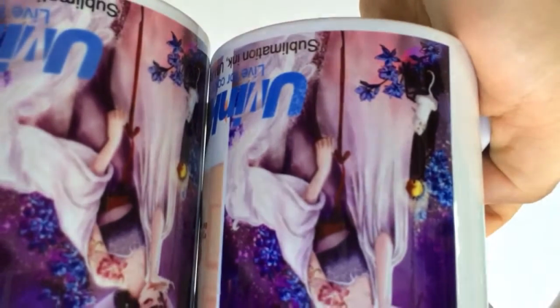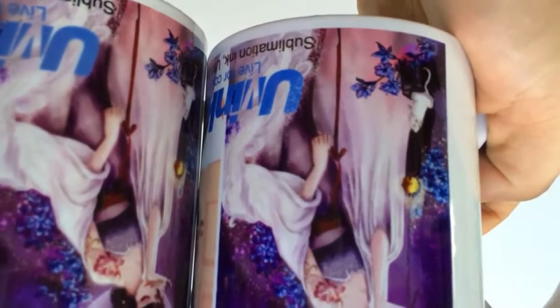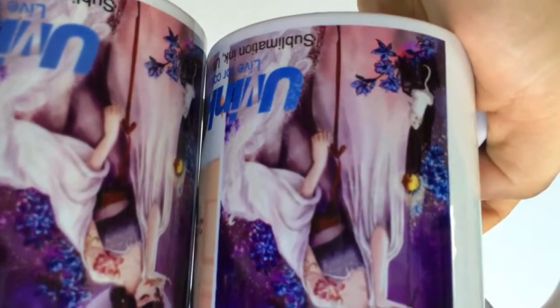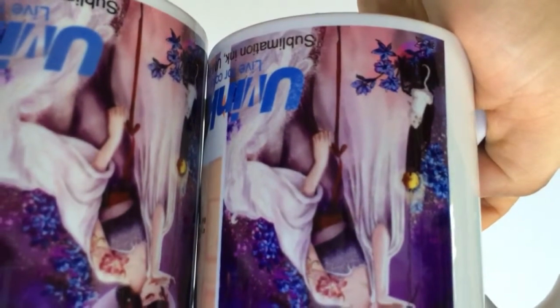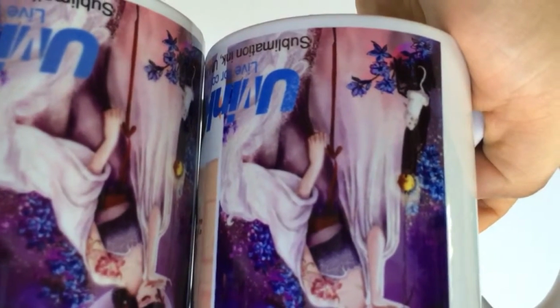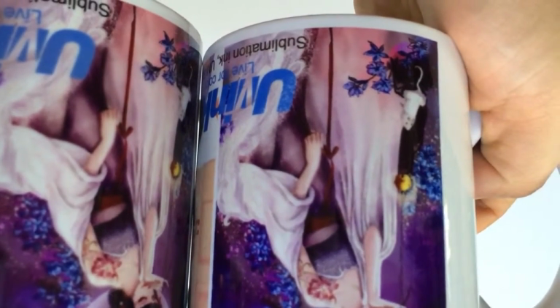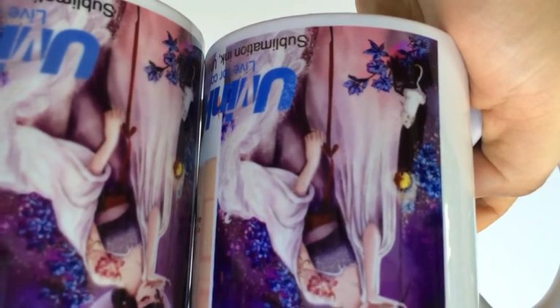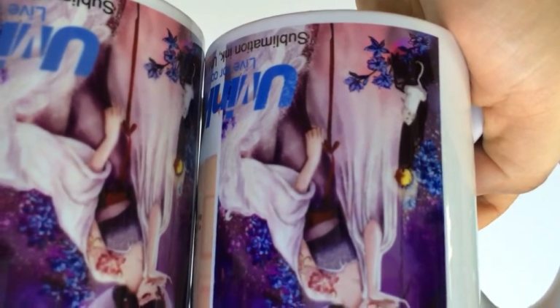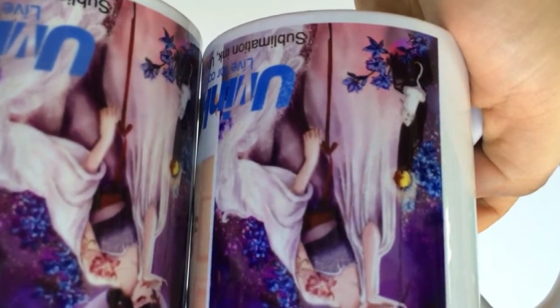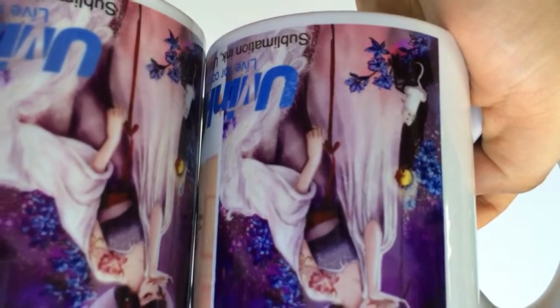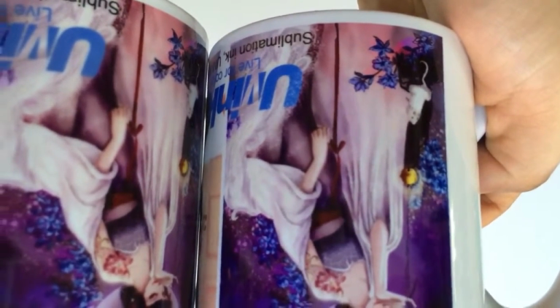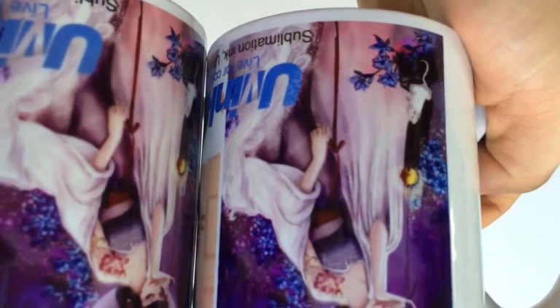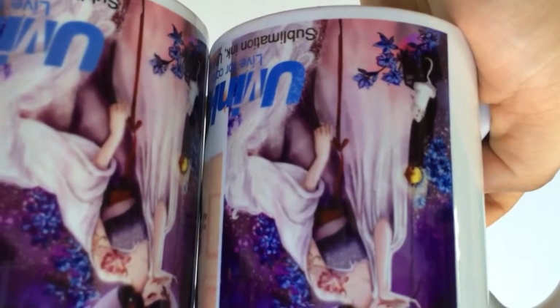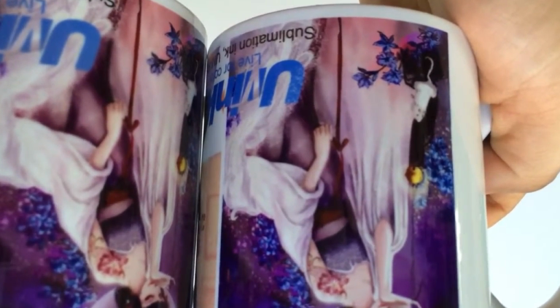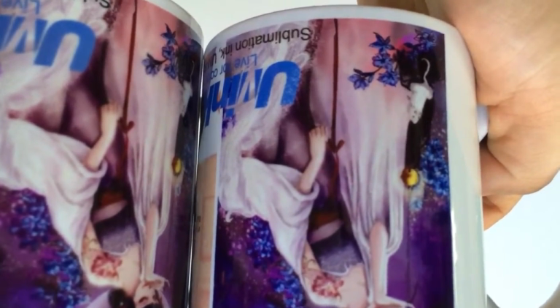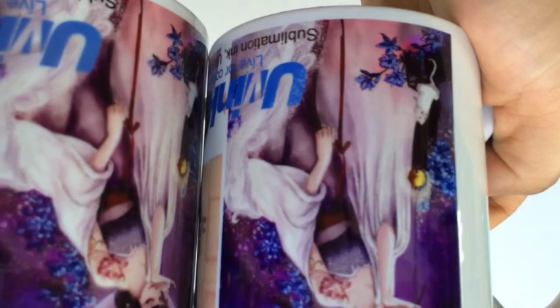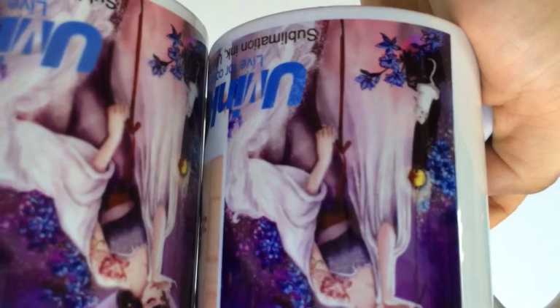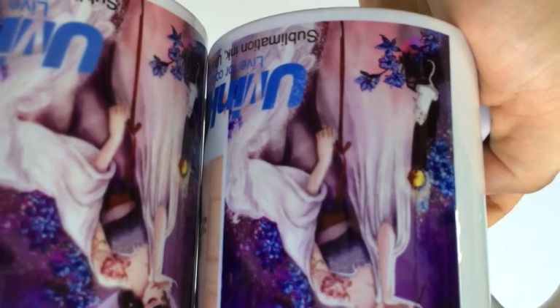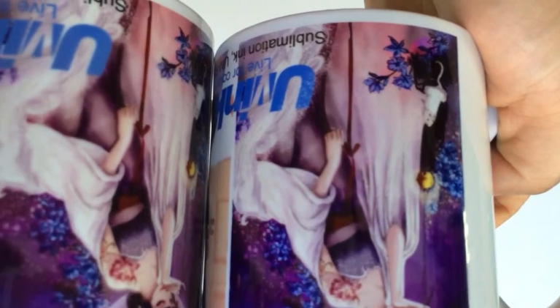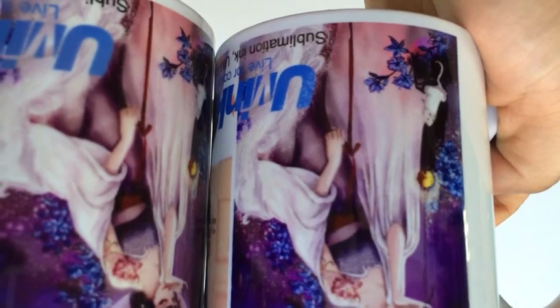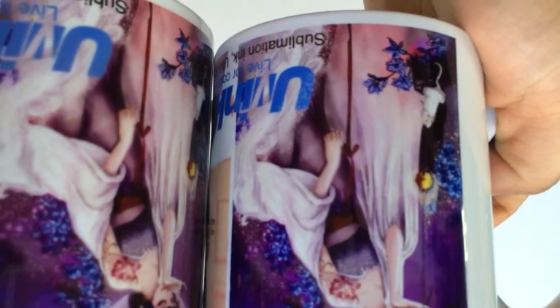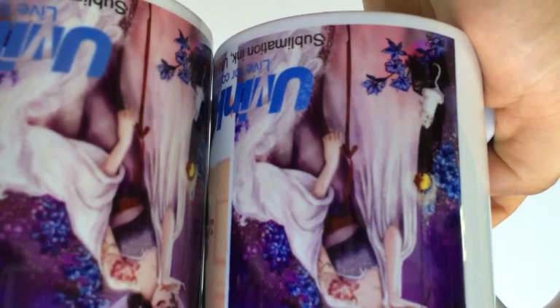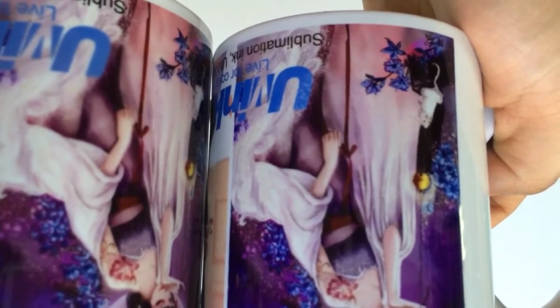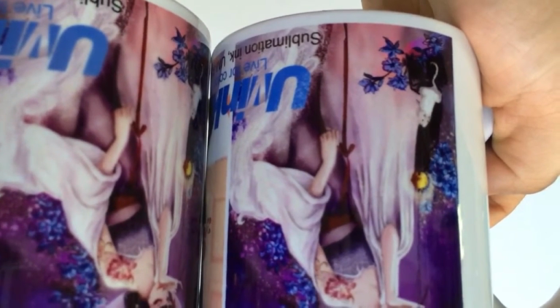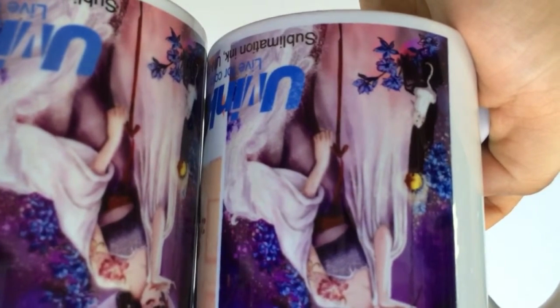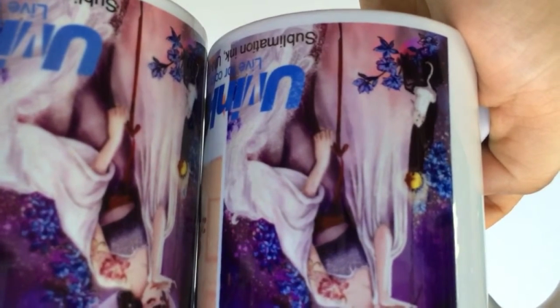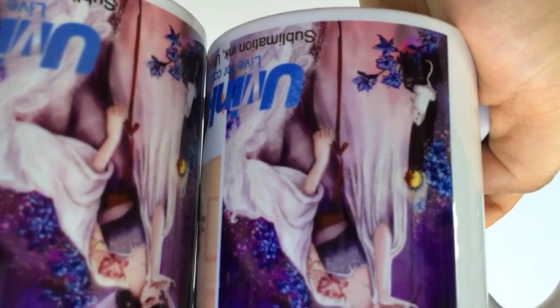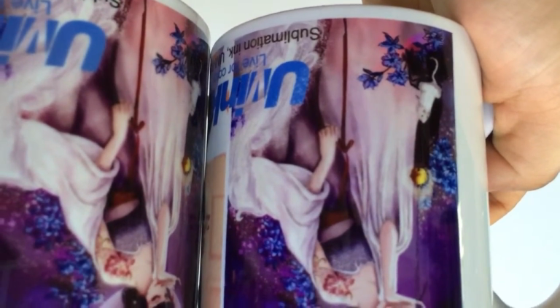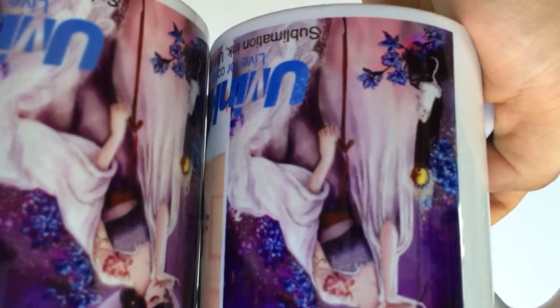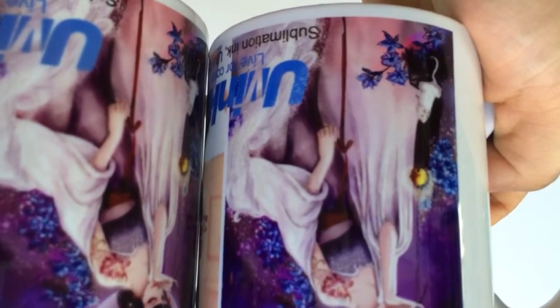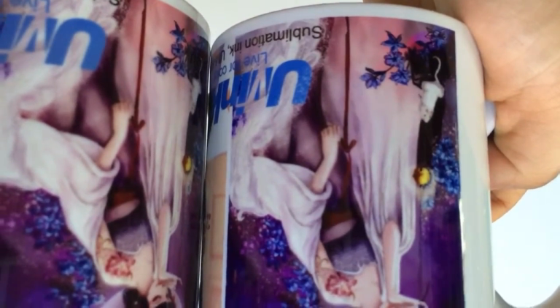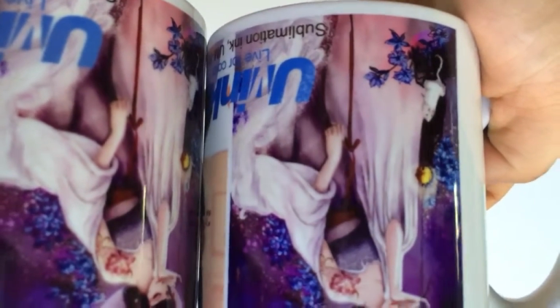Compare the lady's hand. The left side will be more clear.